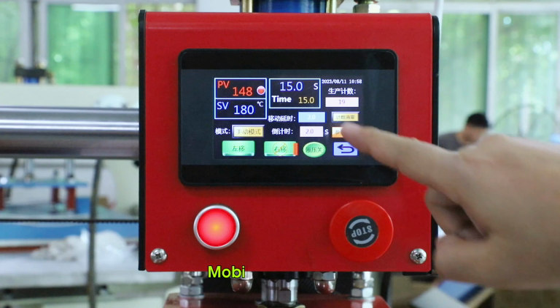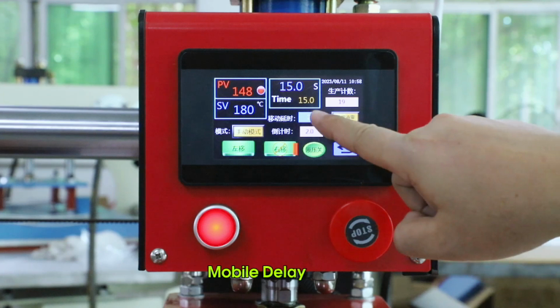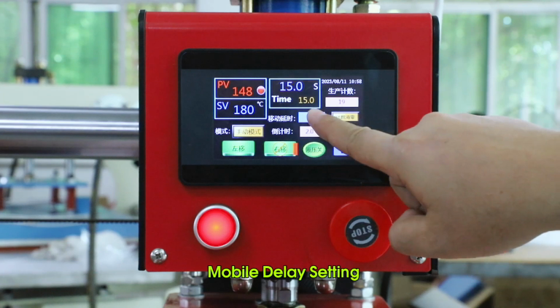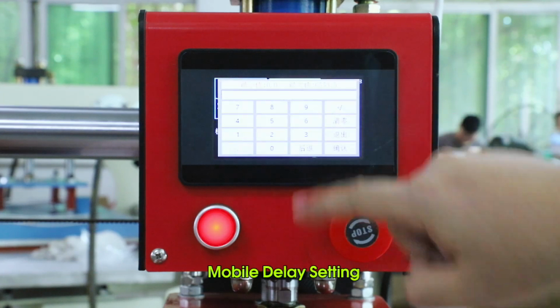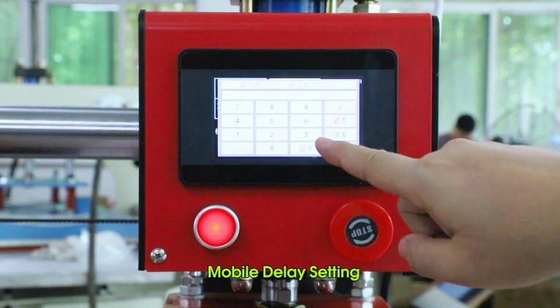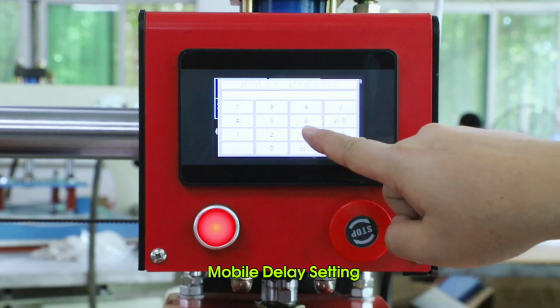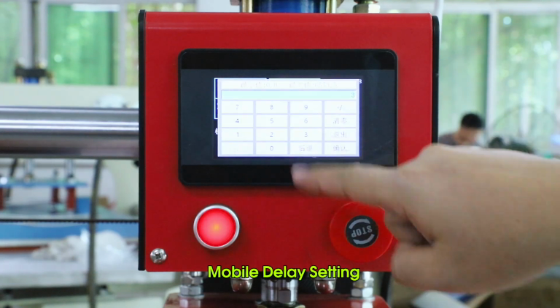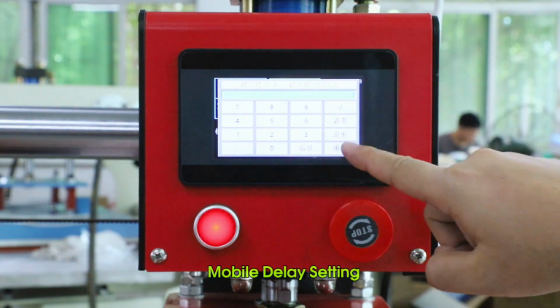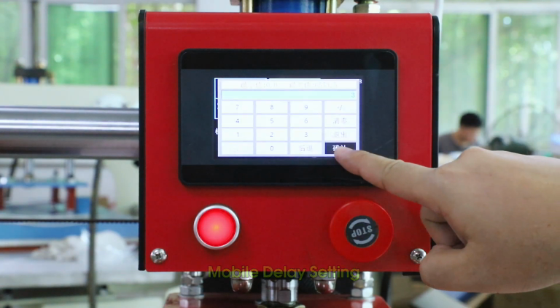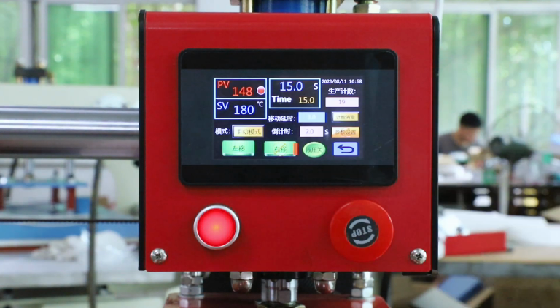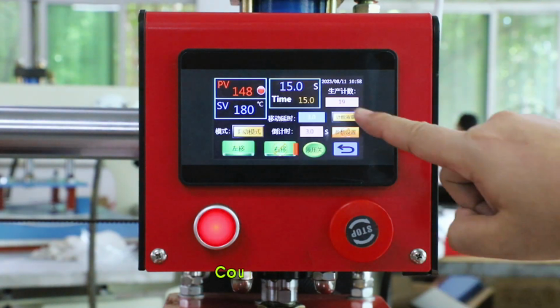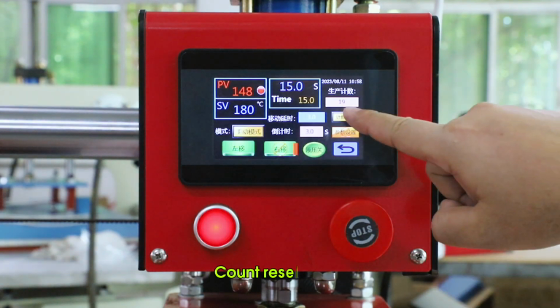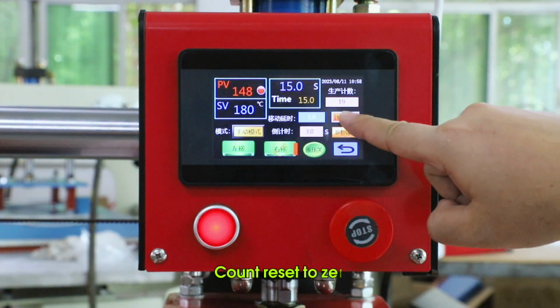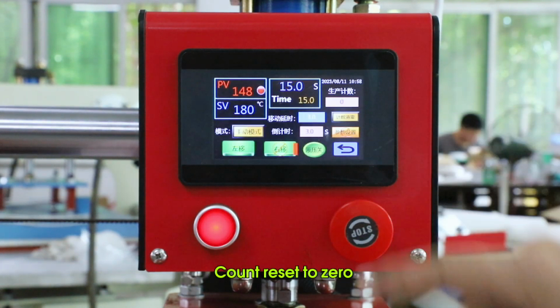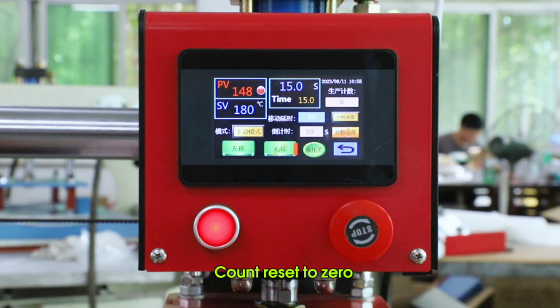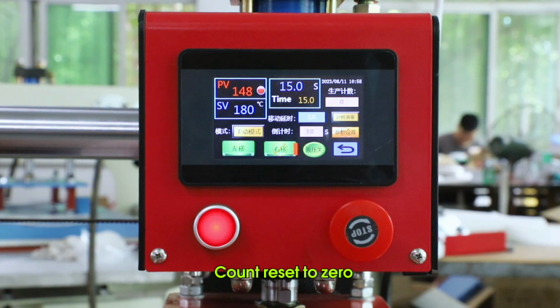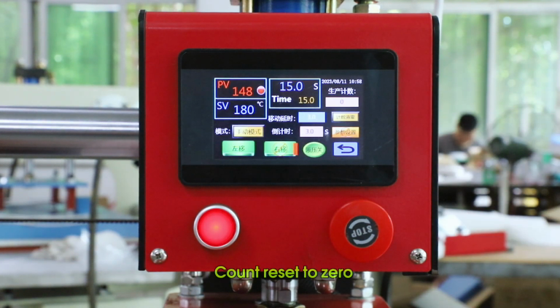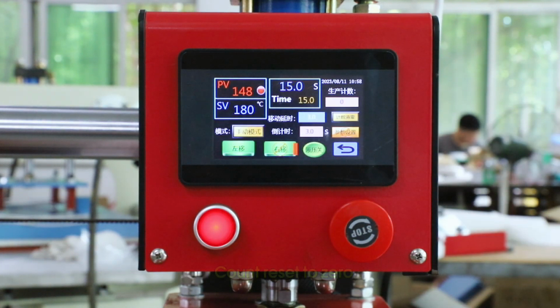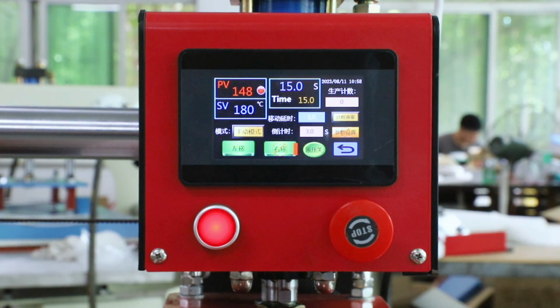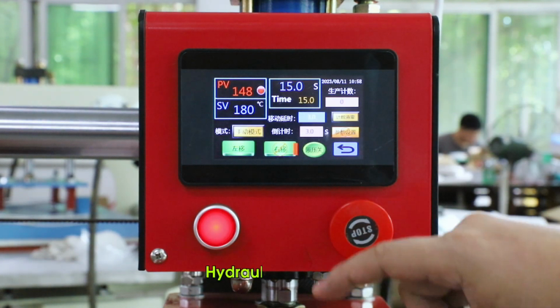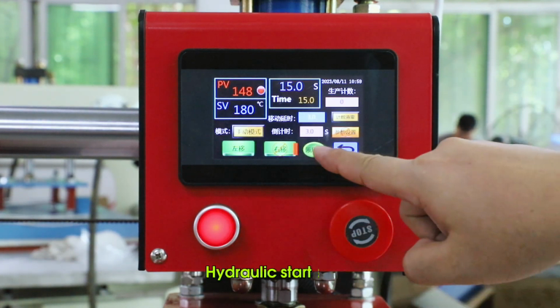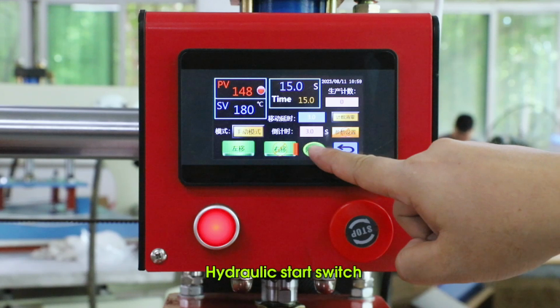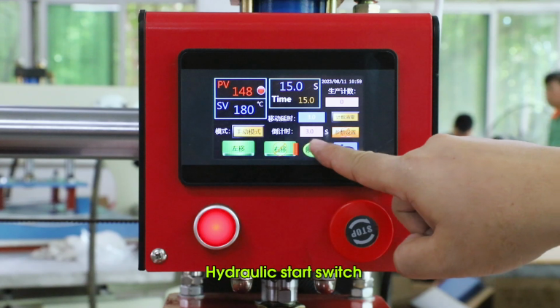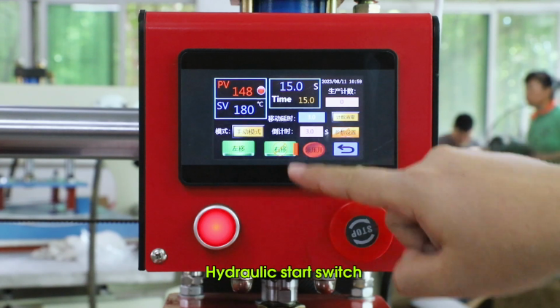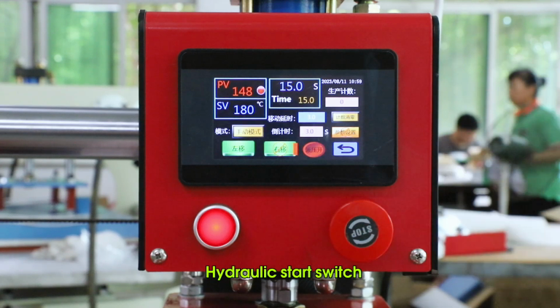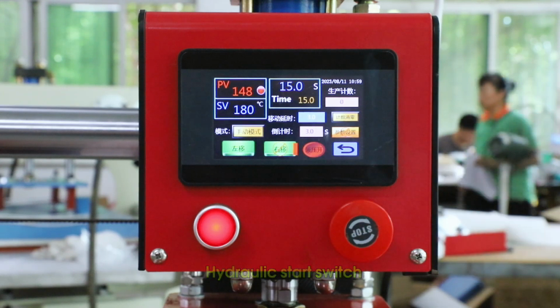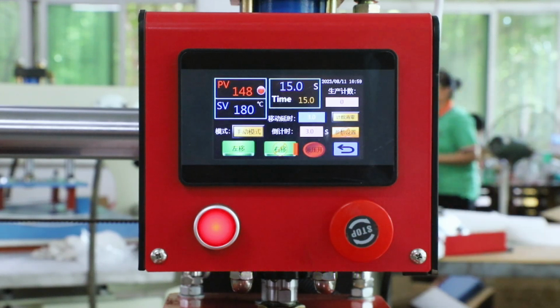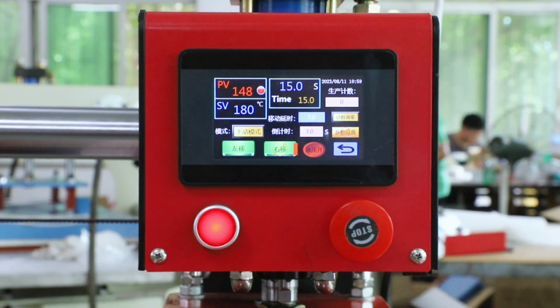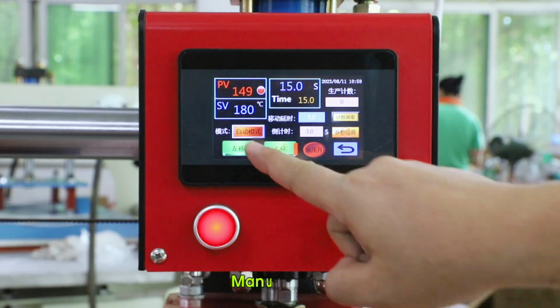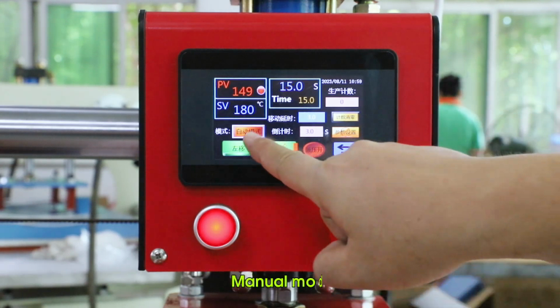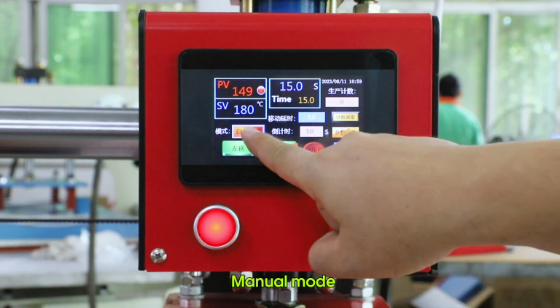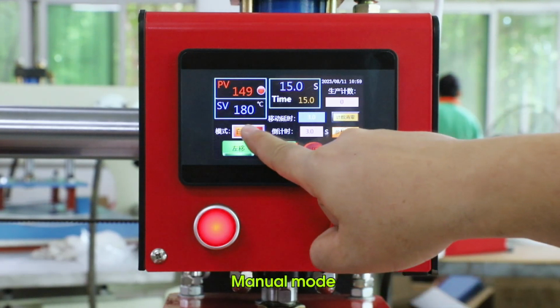Mobile delay setting, counter reset to zero, hydraulic start switch, manual mode.